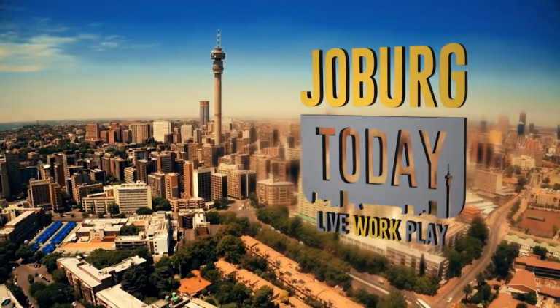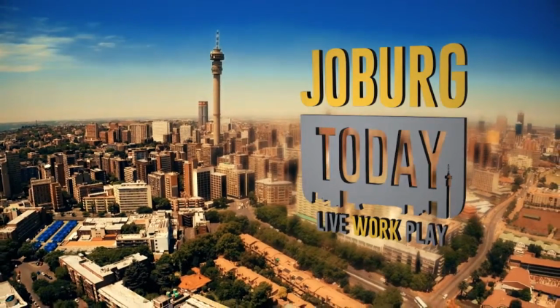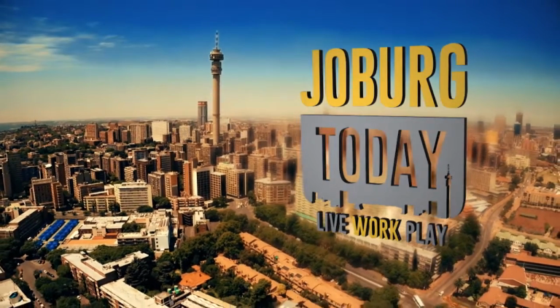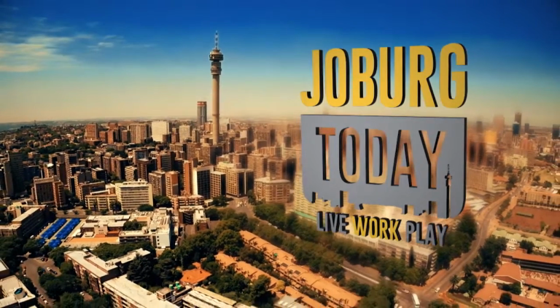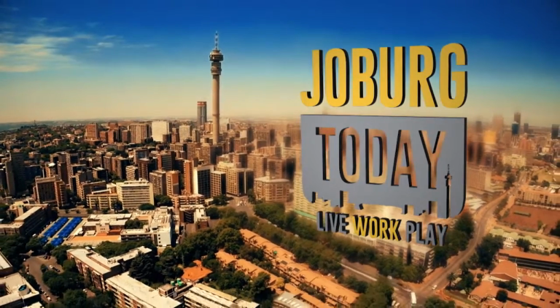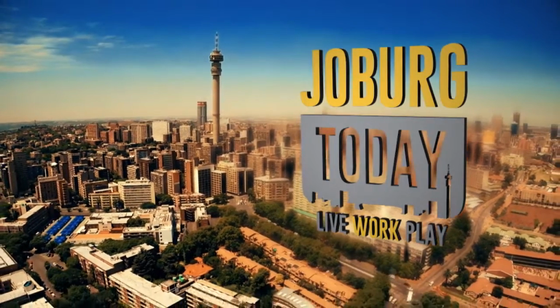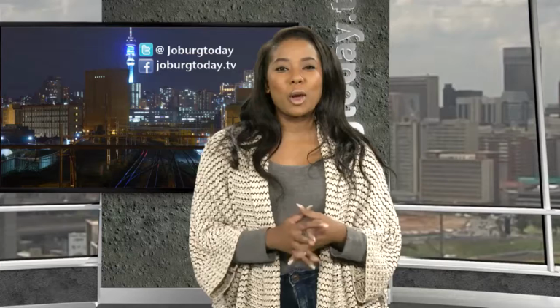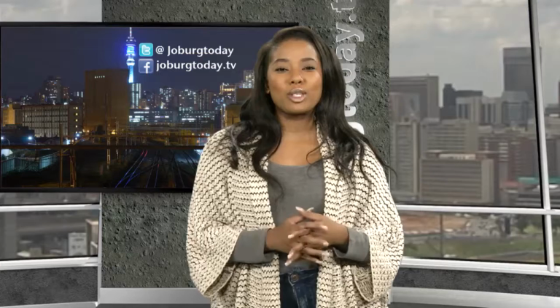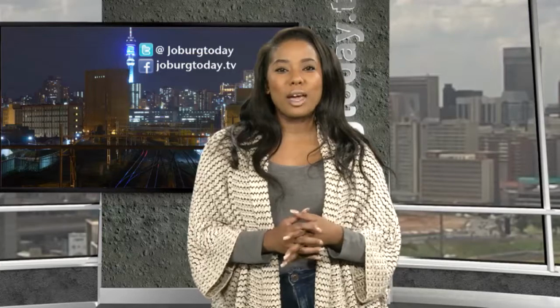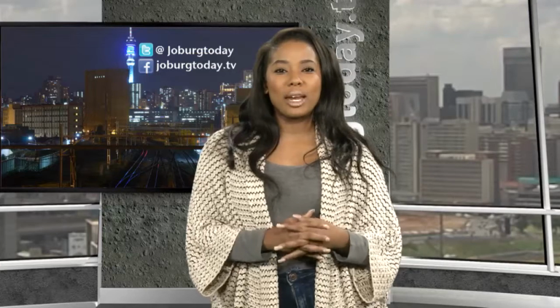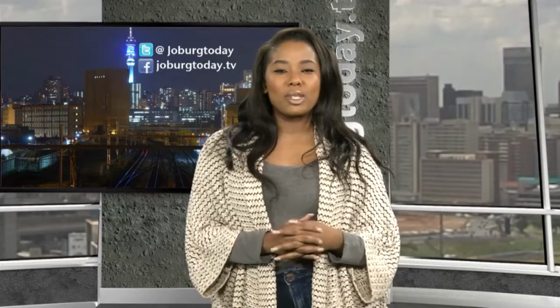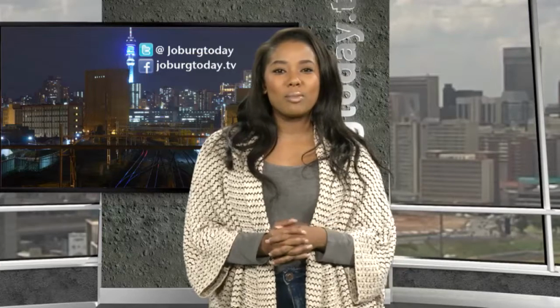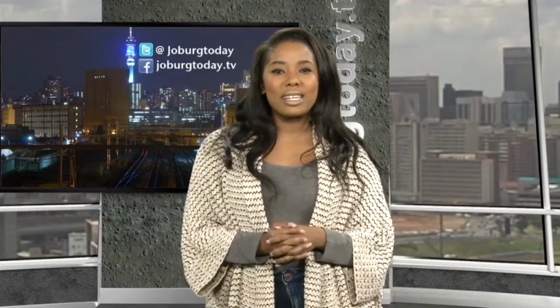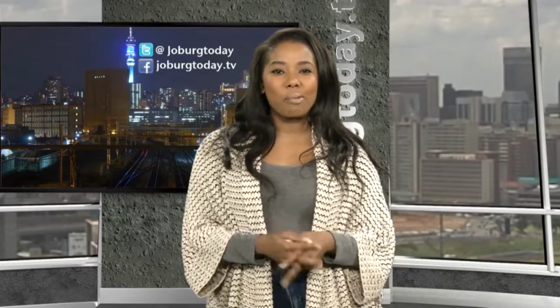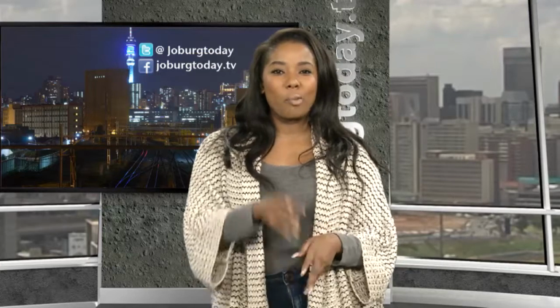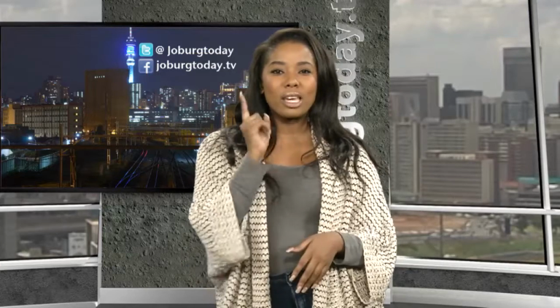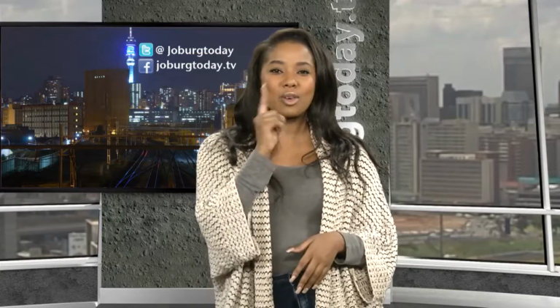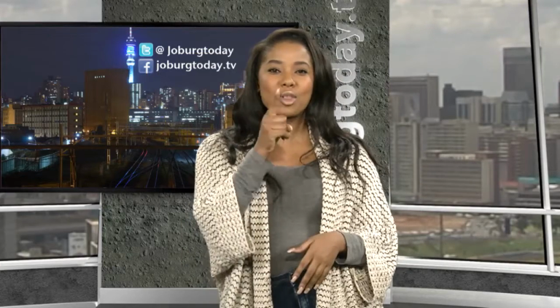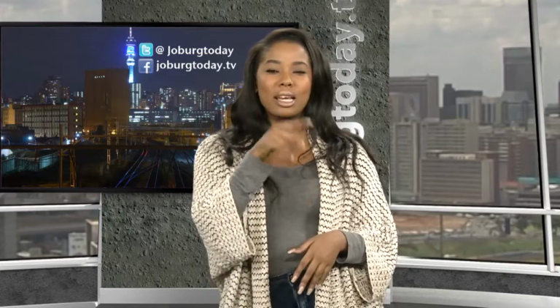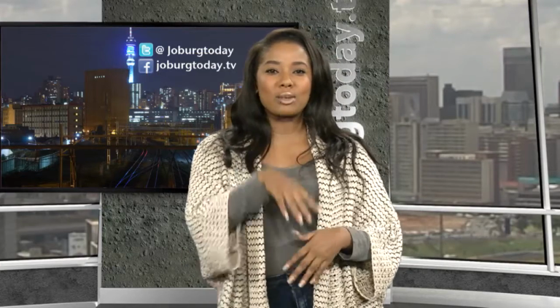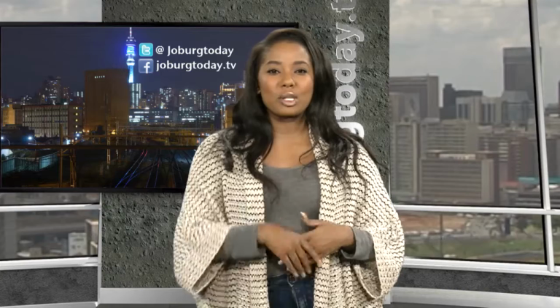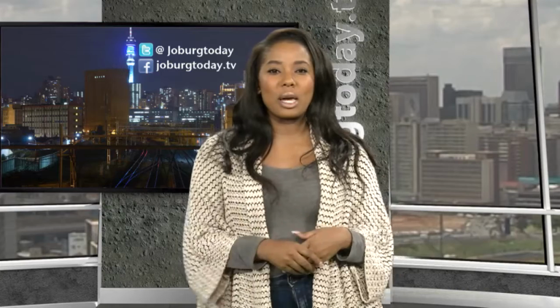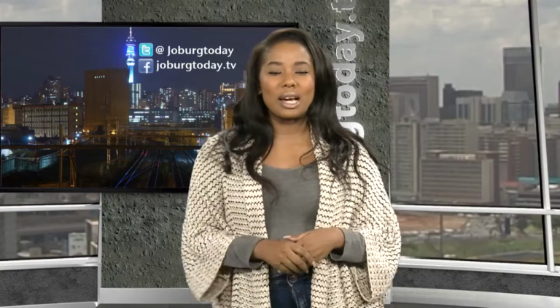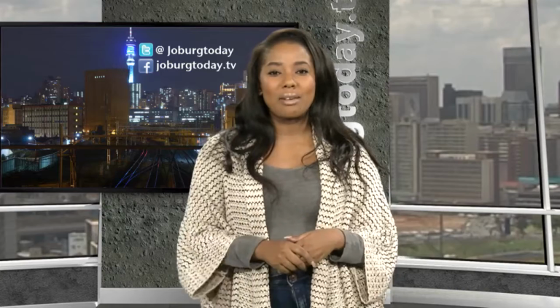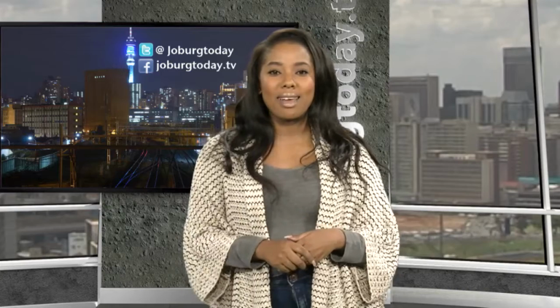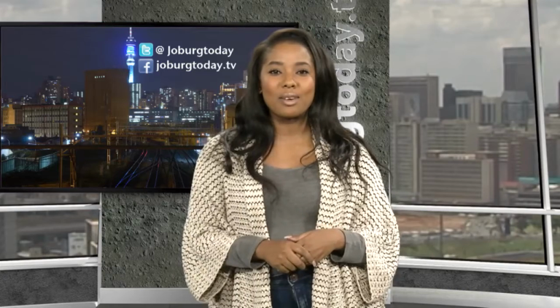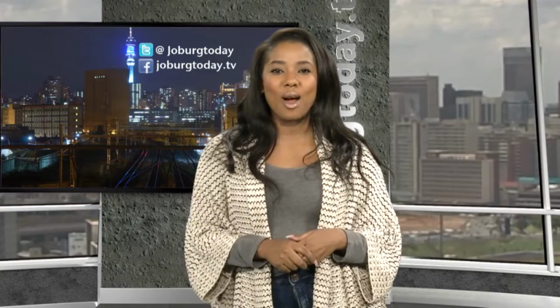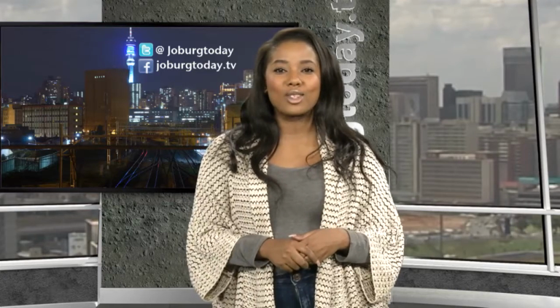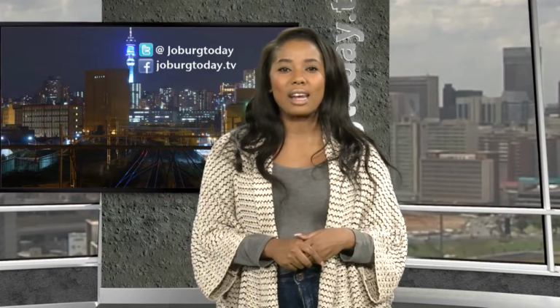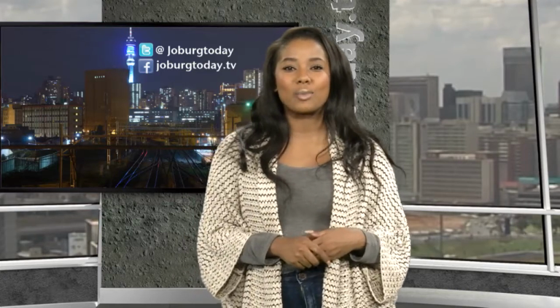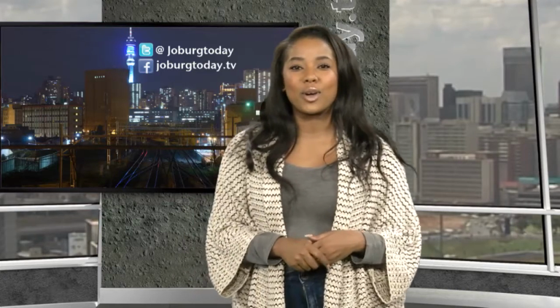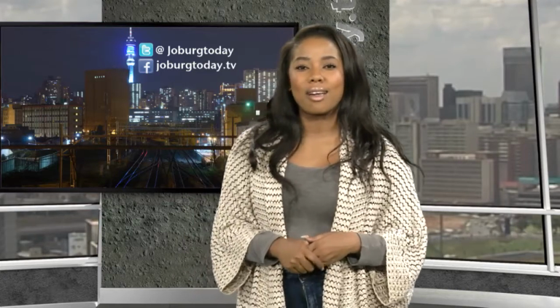Hello and welcome to Joburg Today. My name is Dumeen Llaupo, bringing you the best of what's going down in and around Johannesburg.